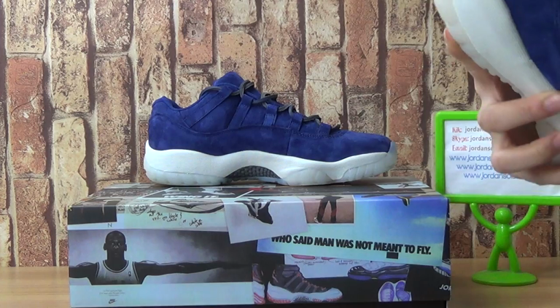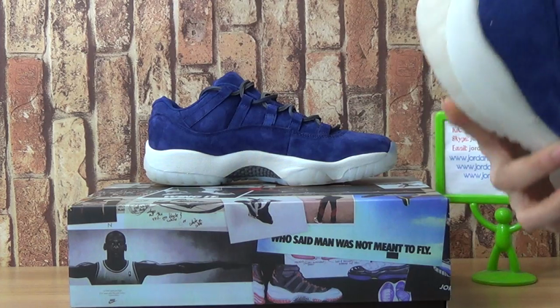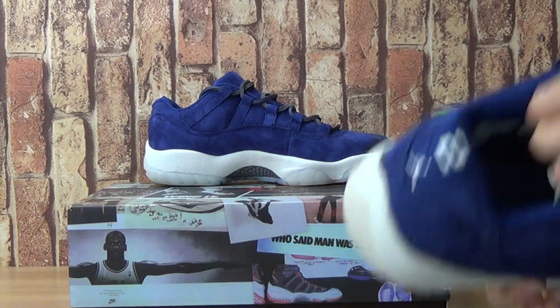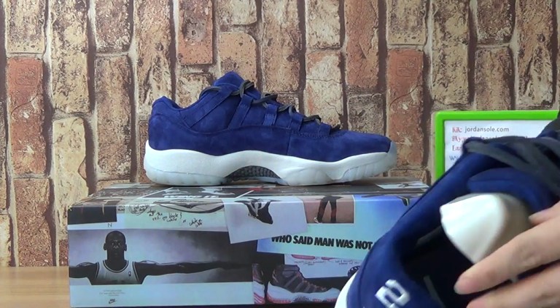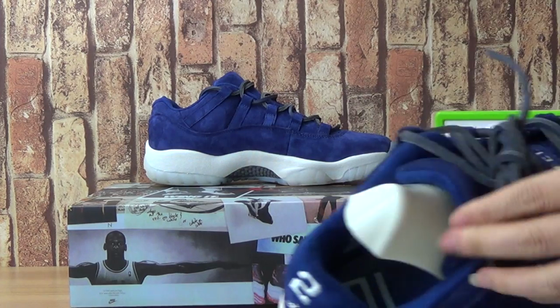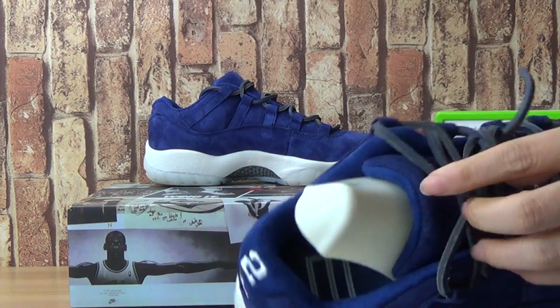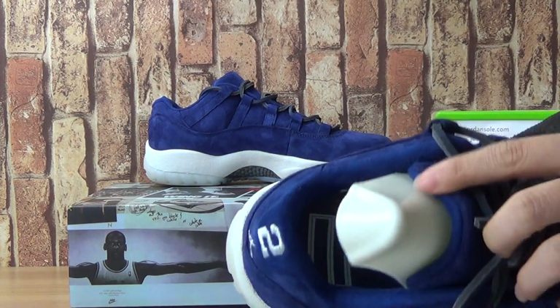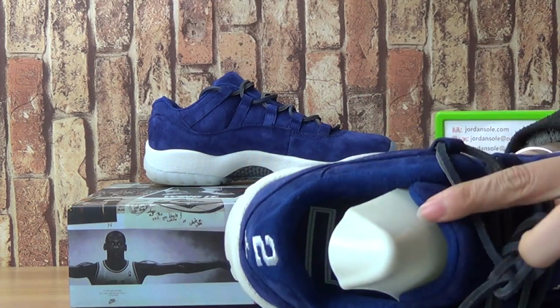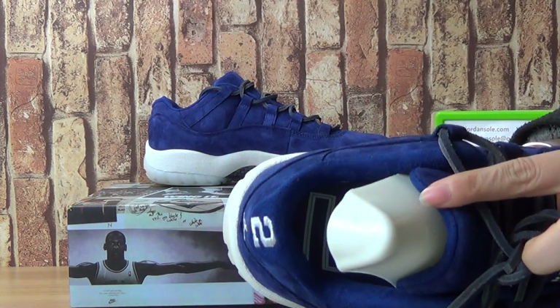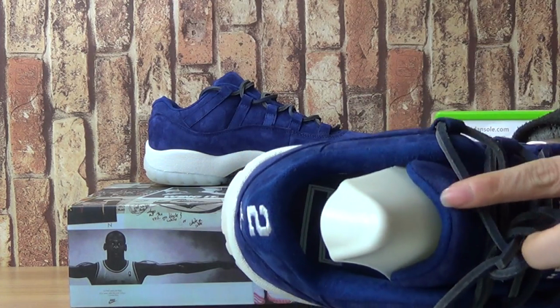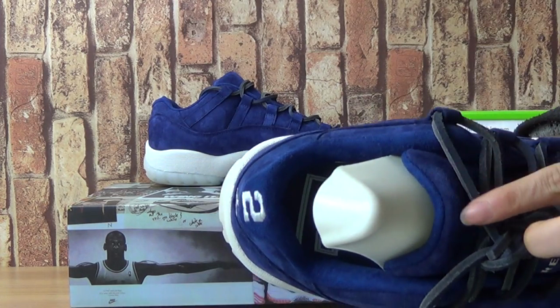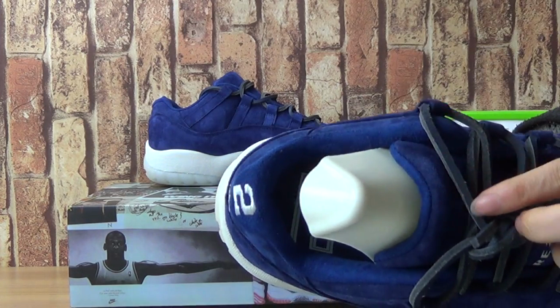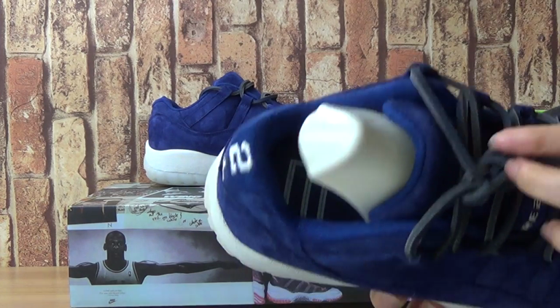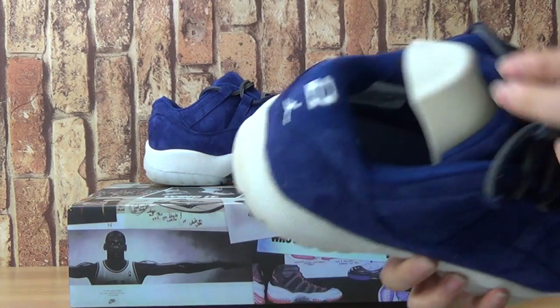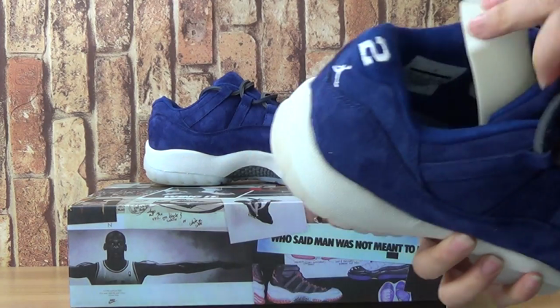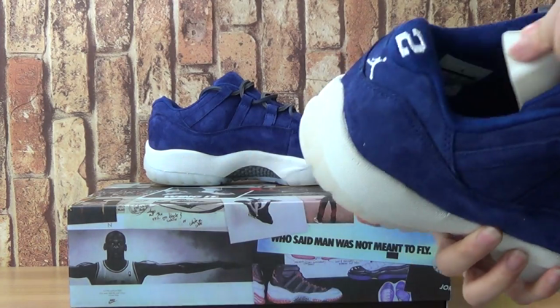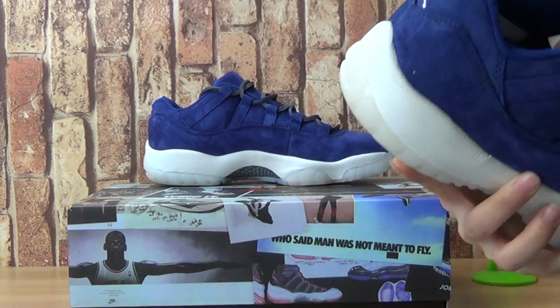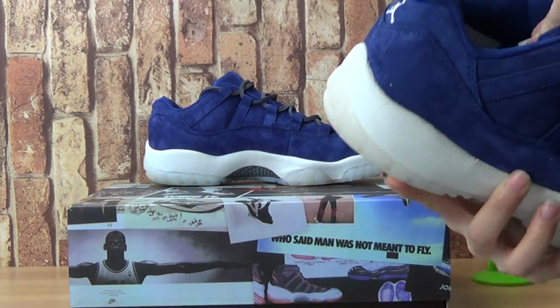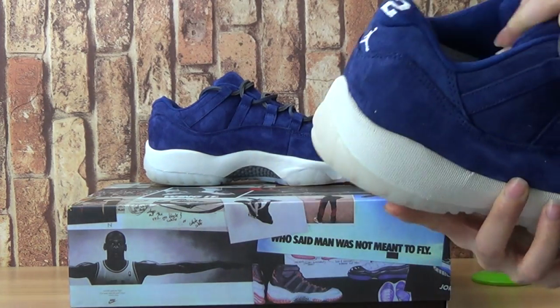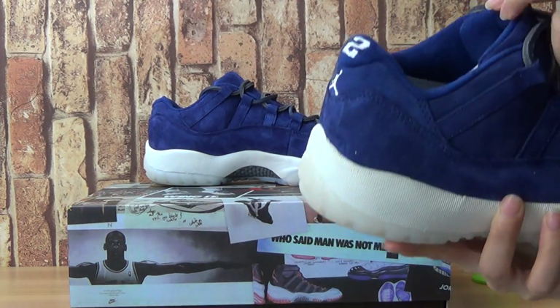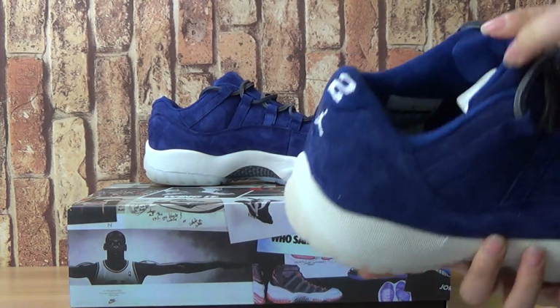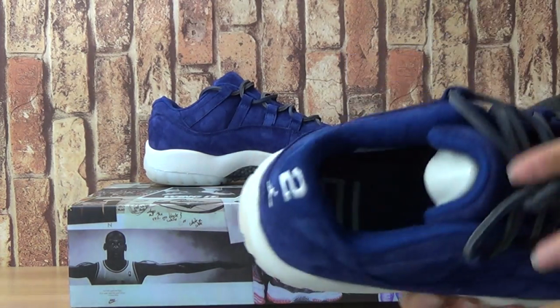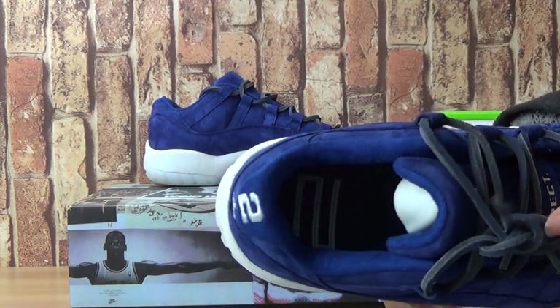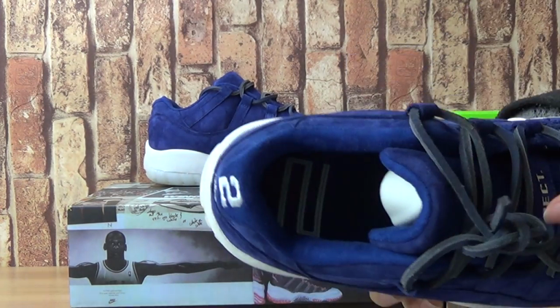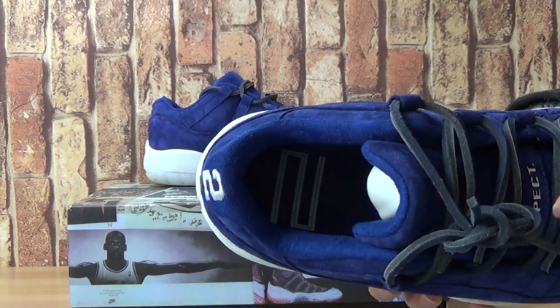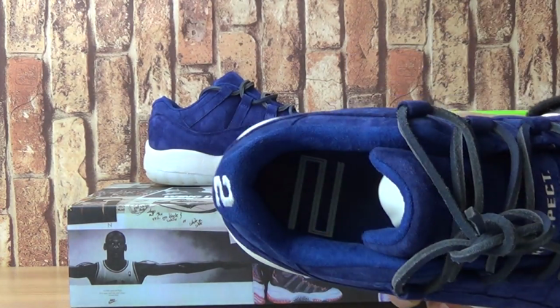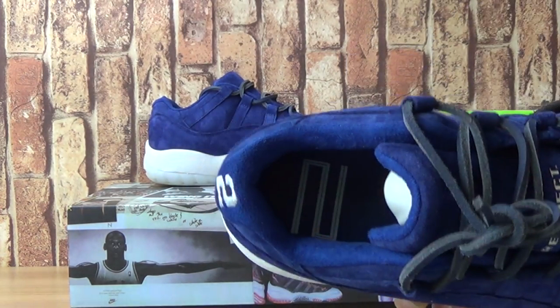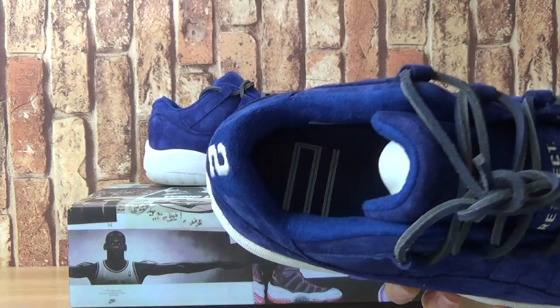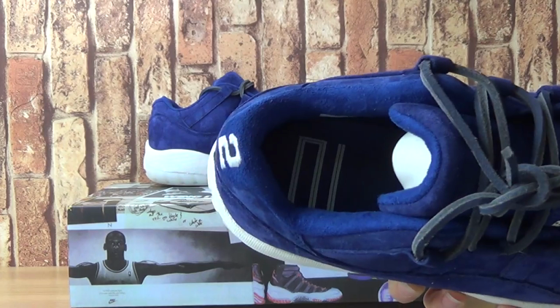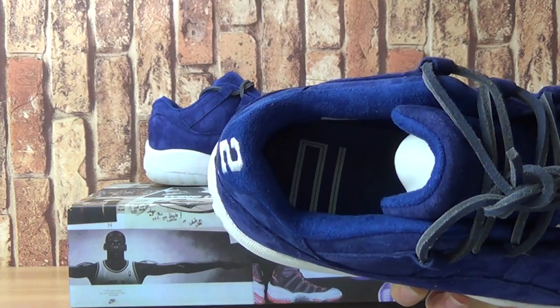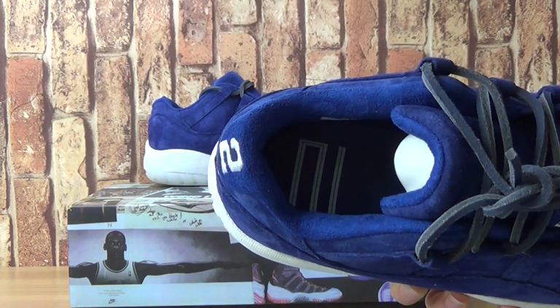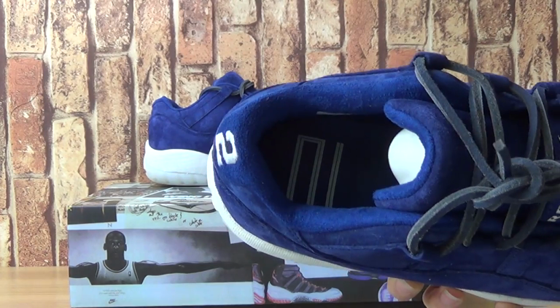Comes with shoe tray and the number two inside.